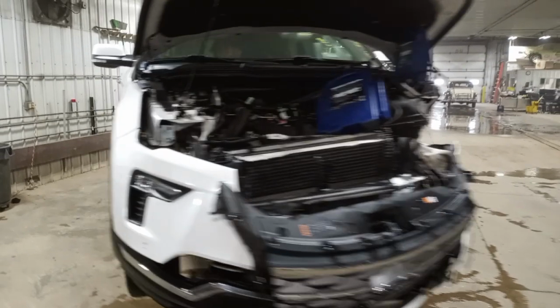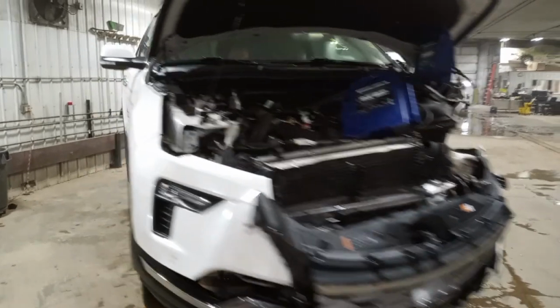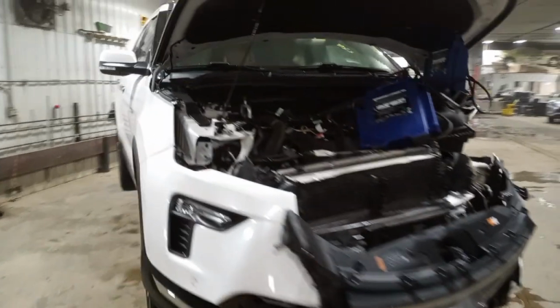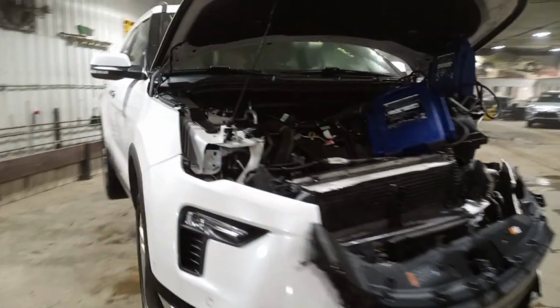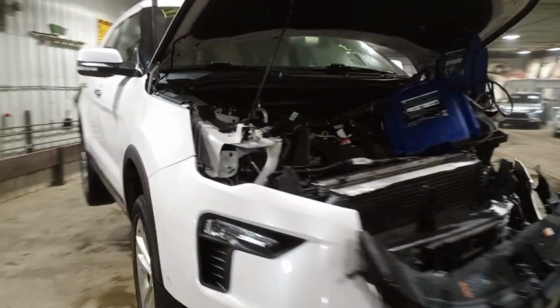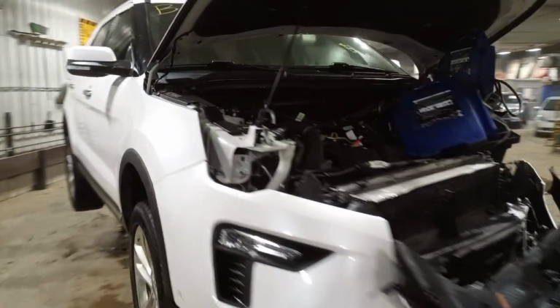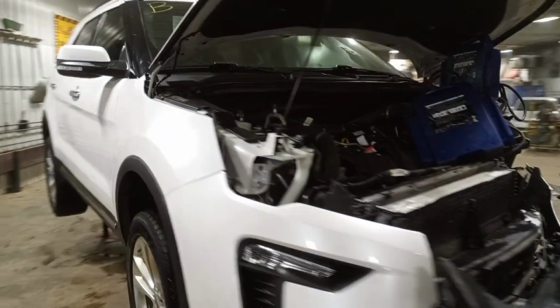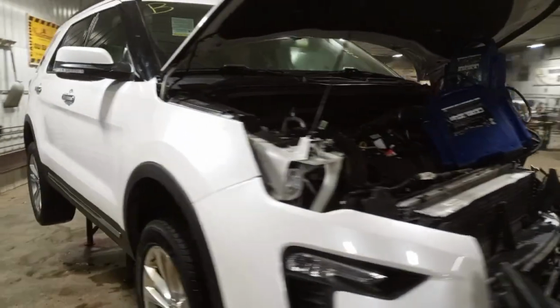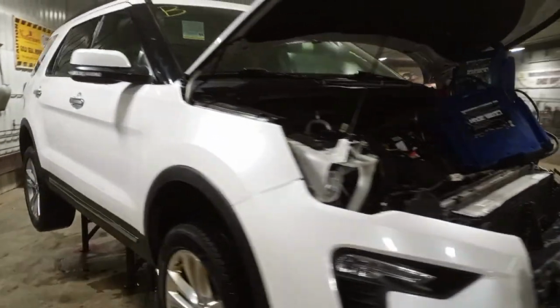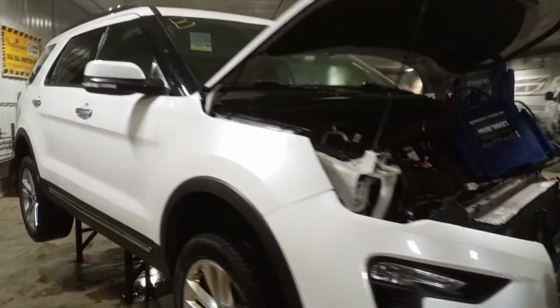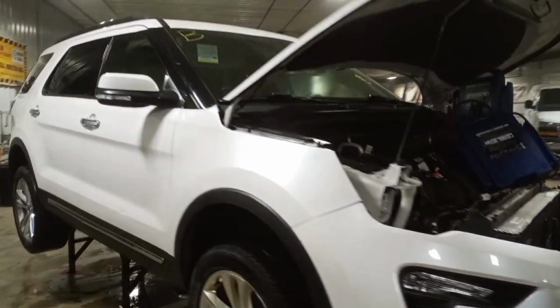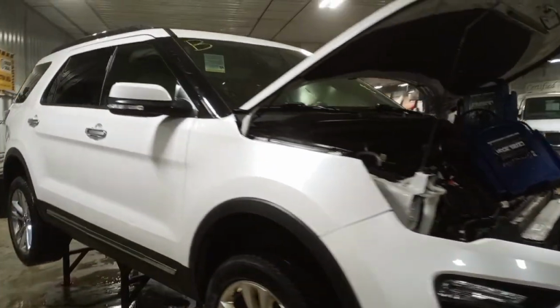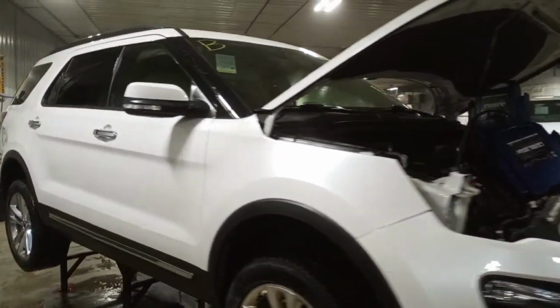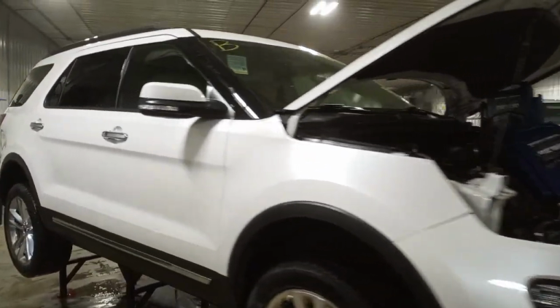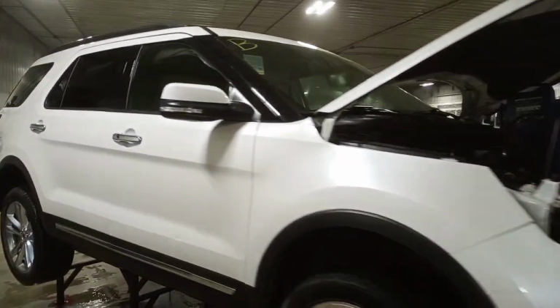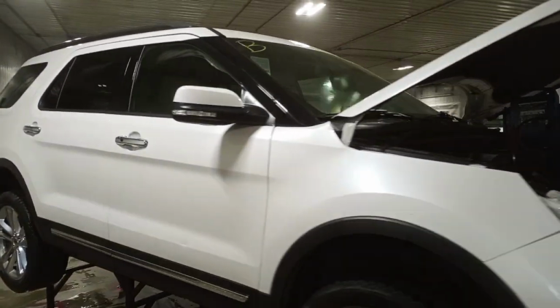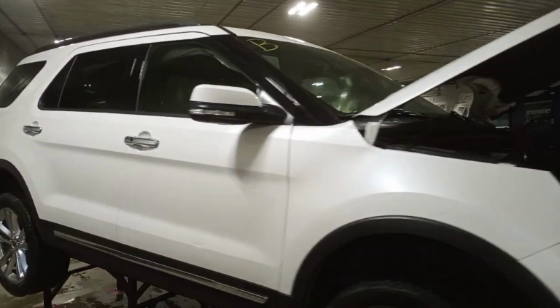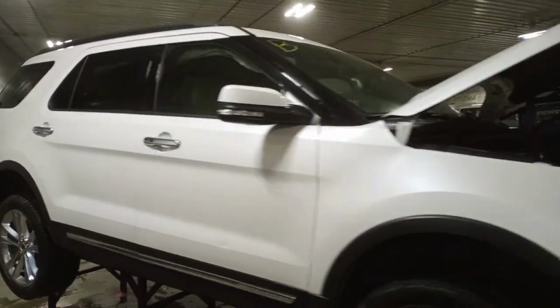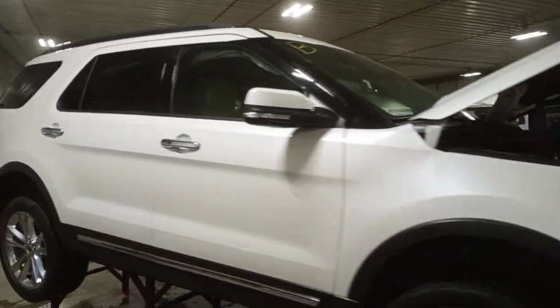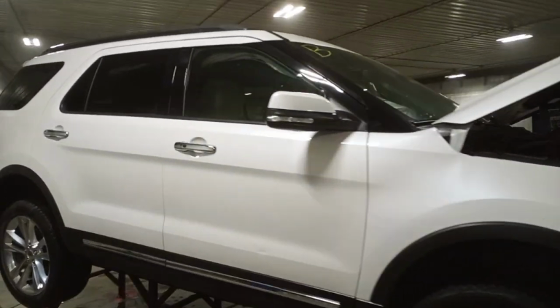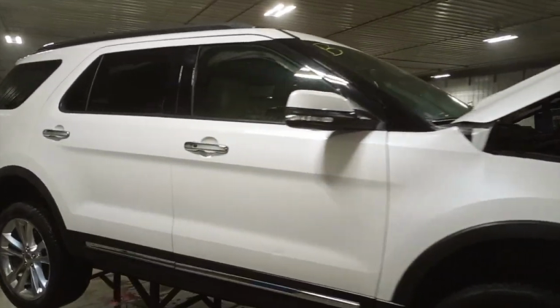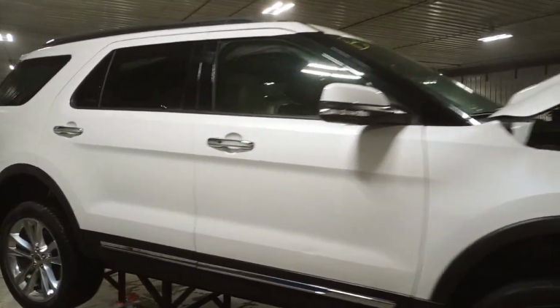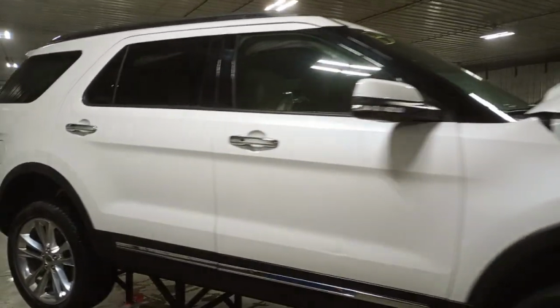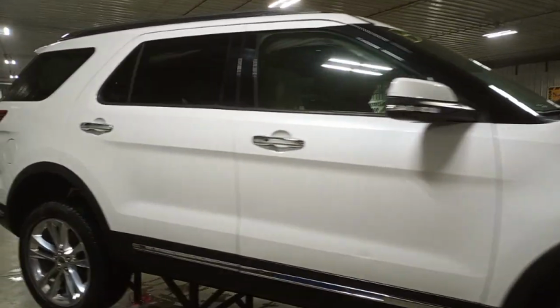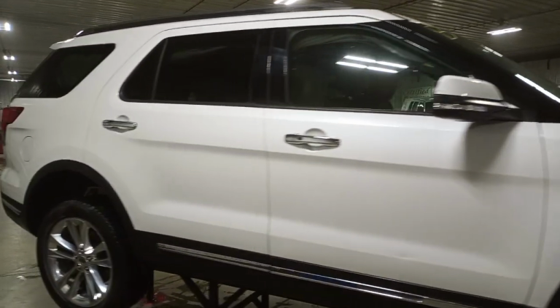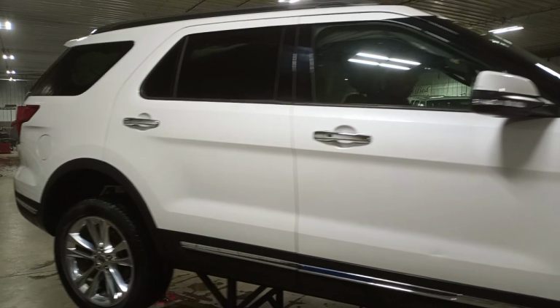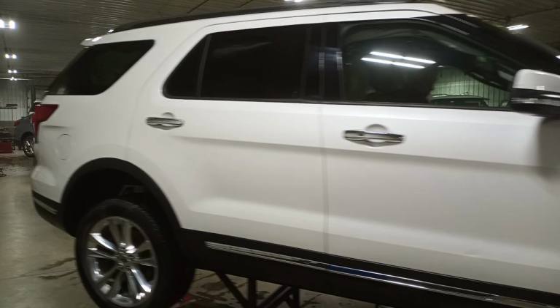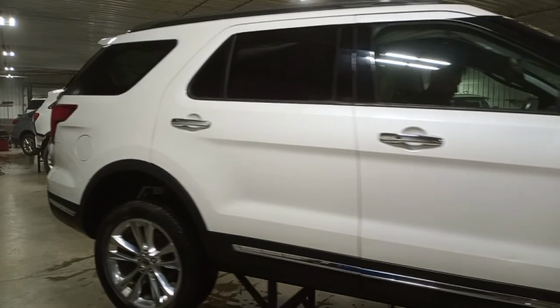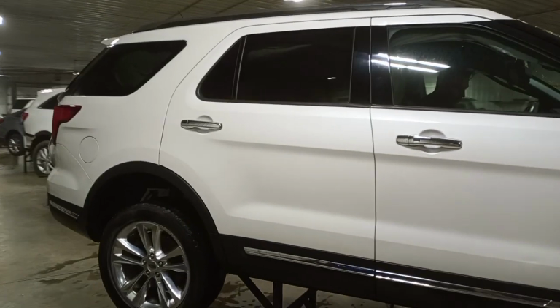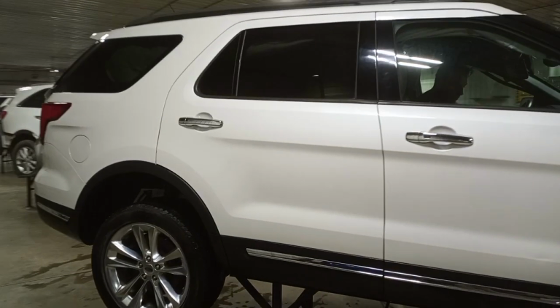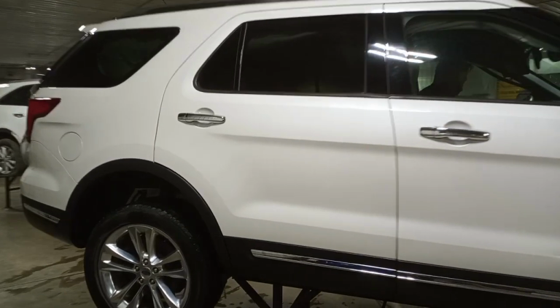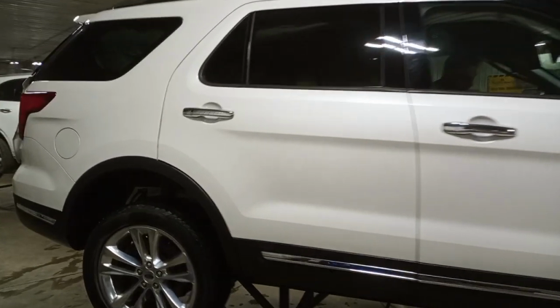Damage to the front. Does run, won't be engaging yet. Got damage to the left front suspension. We'll verify the transmission is okay at tear down.